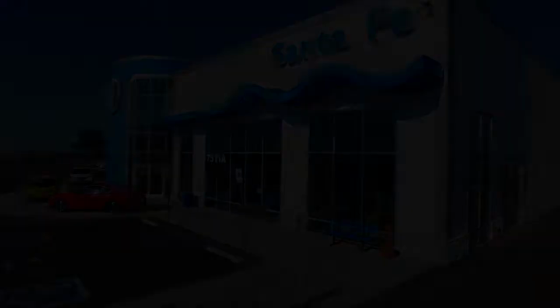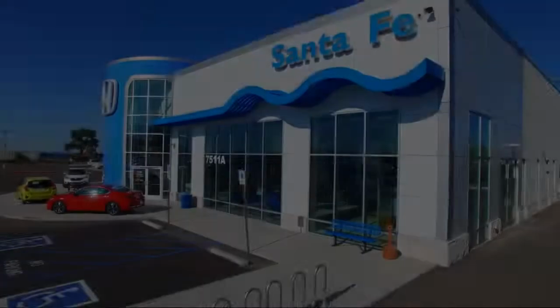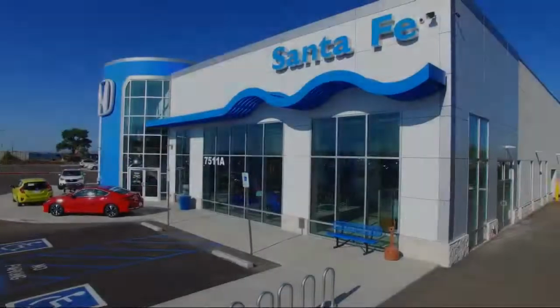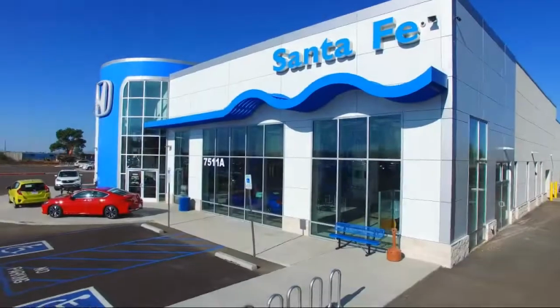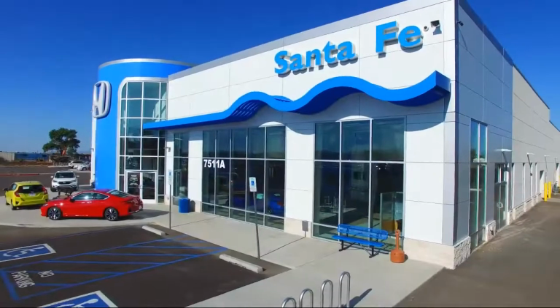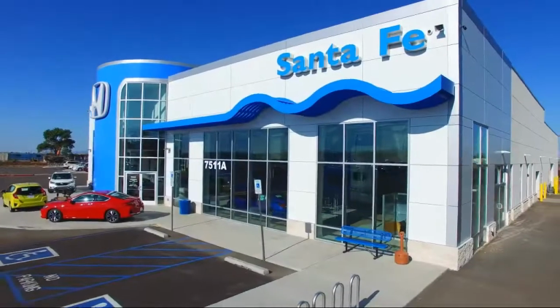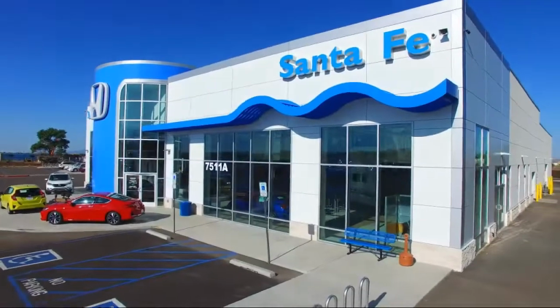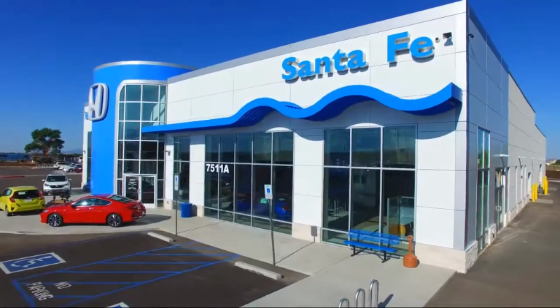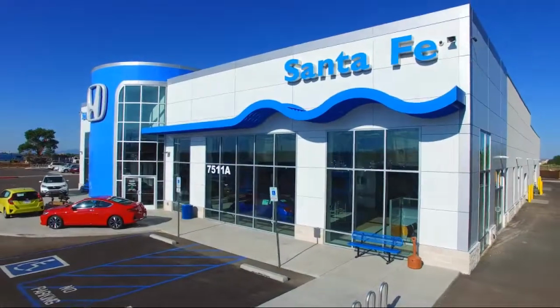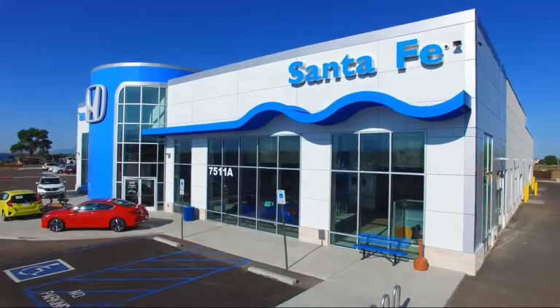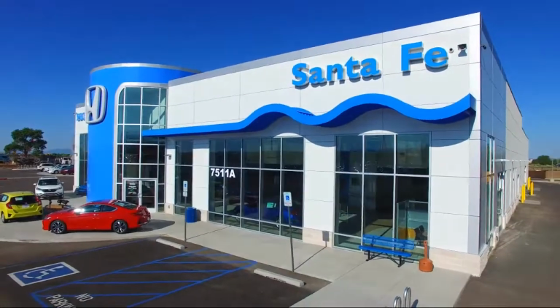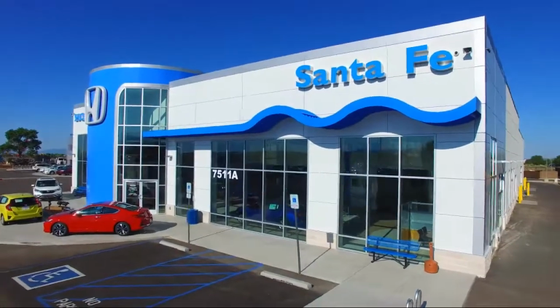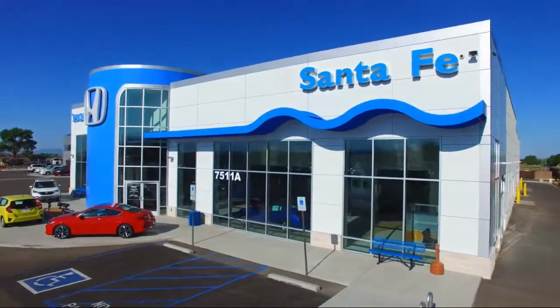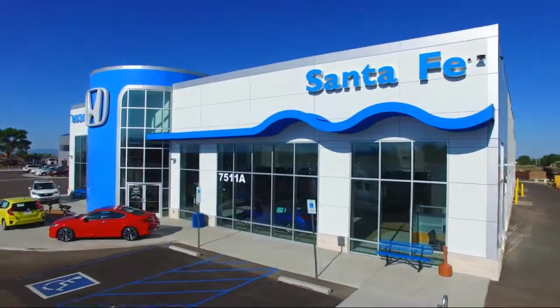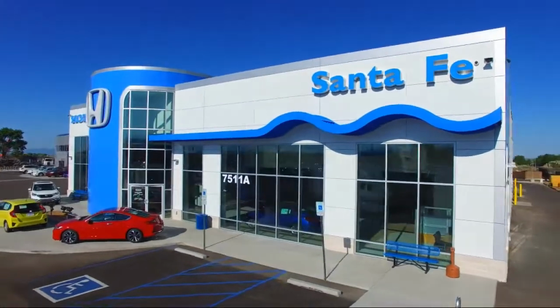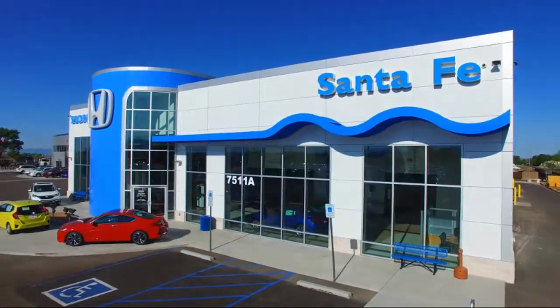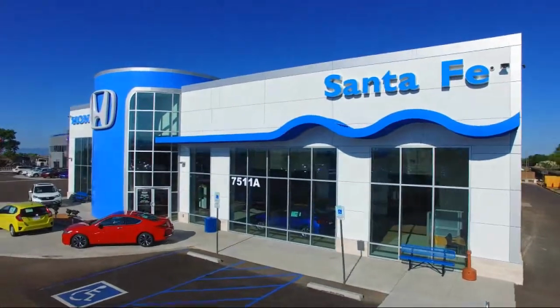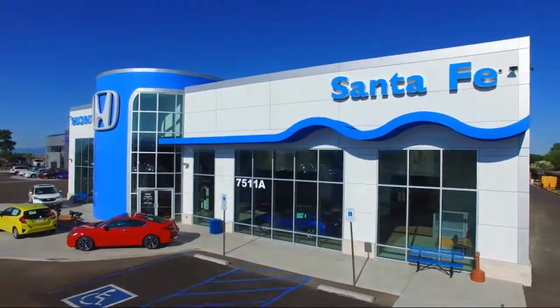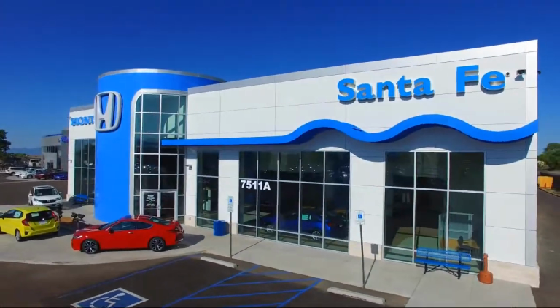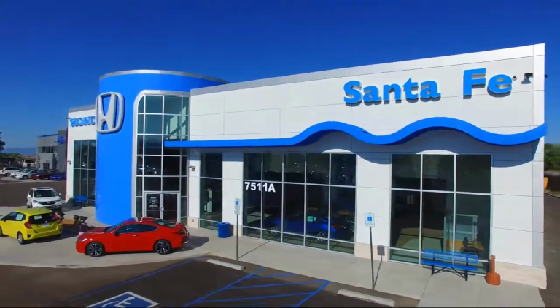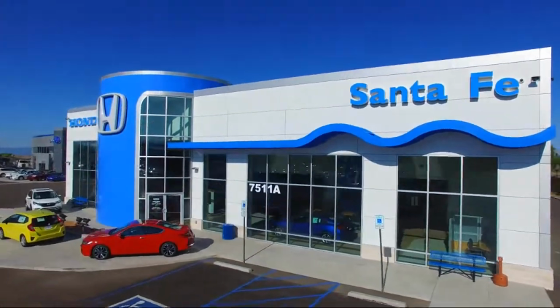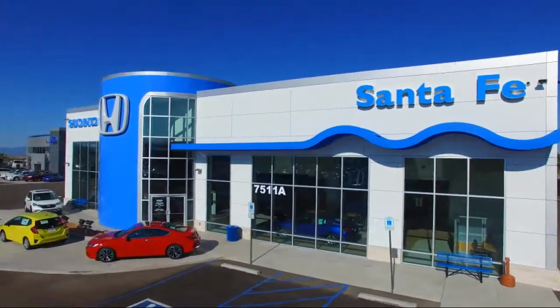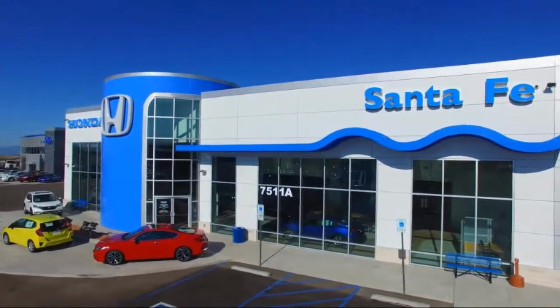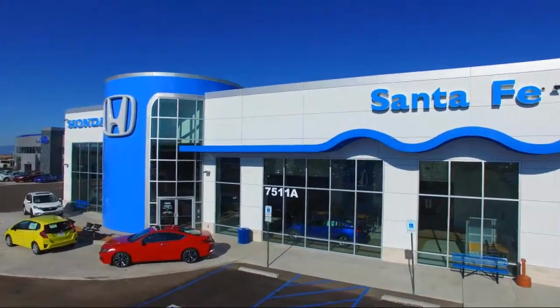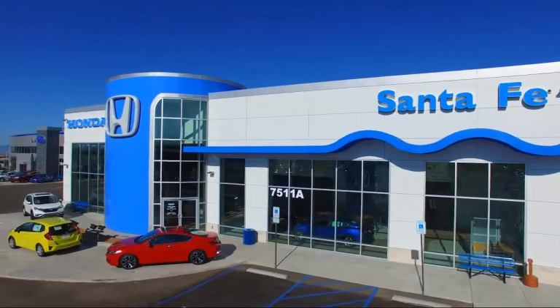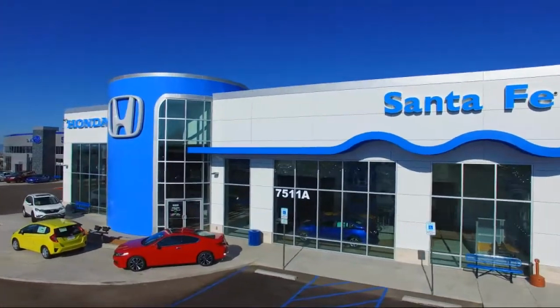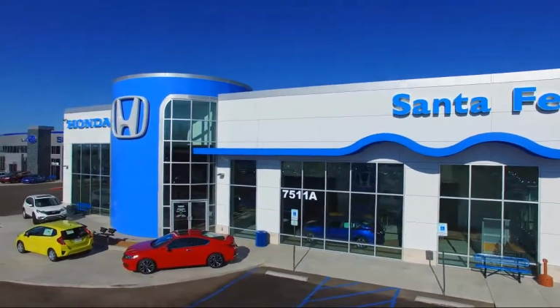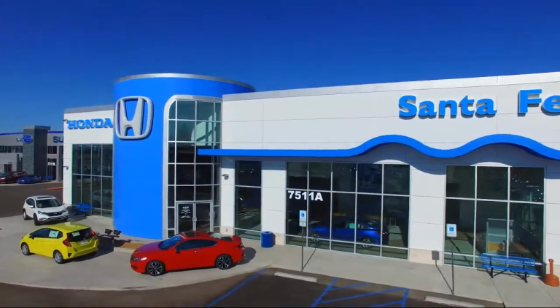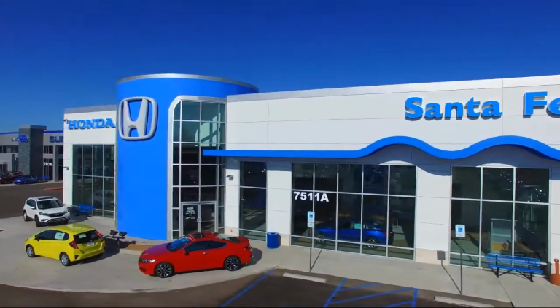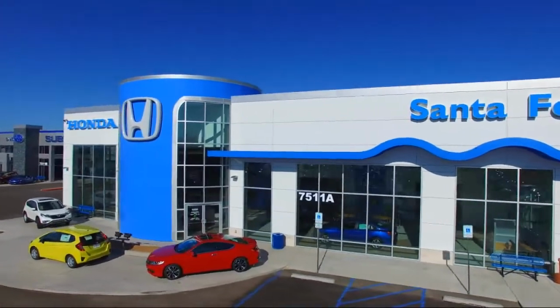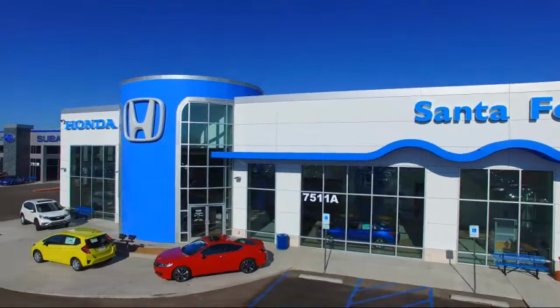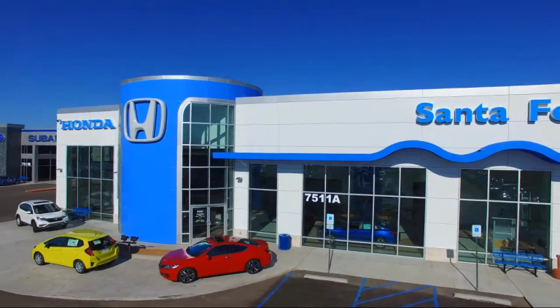Welcome to Honda of Santa Fe. Here's a look at another one of our fine vehicles from our great selection.